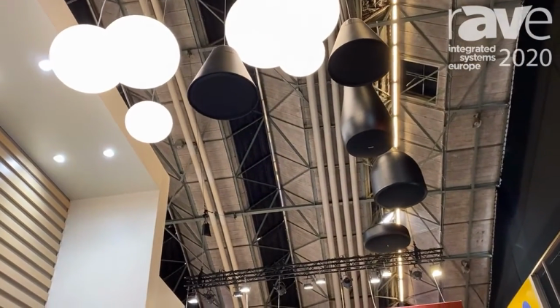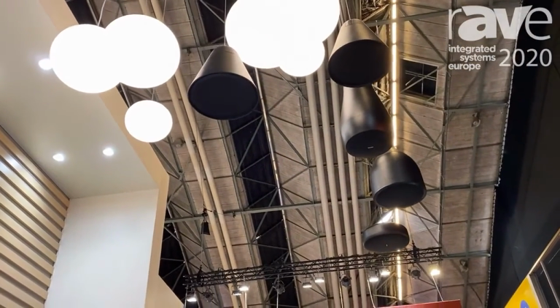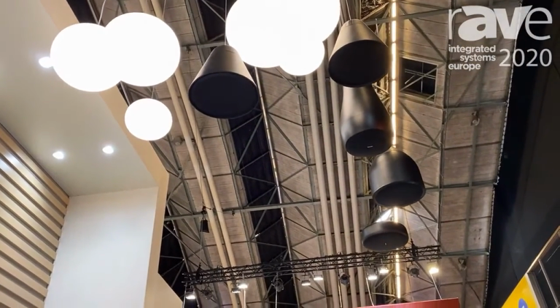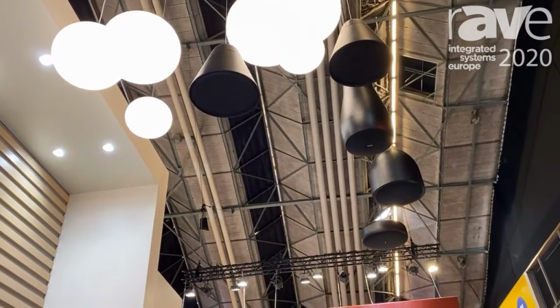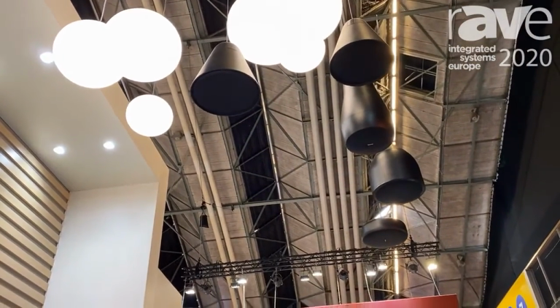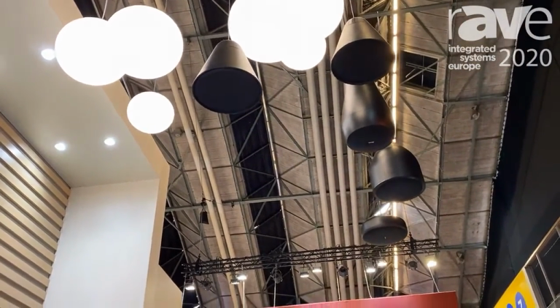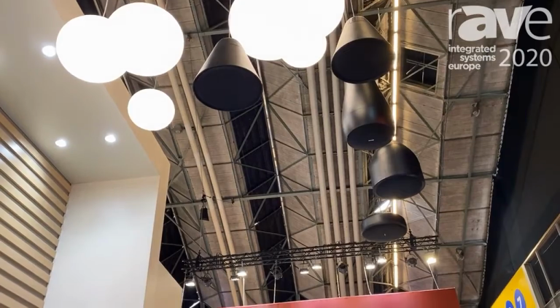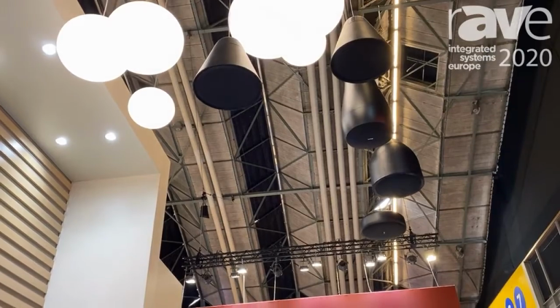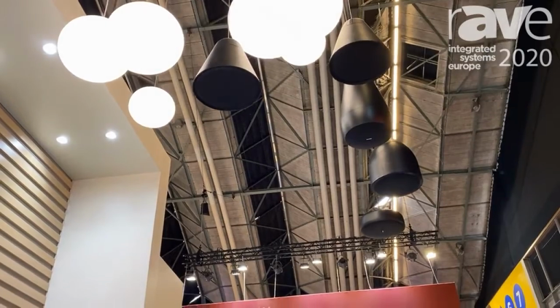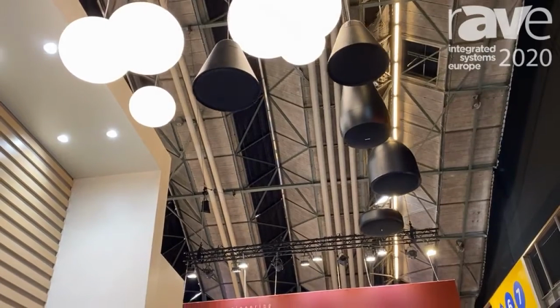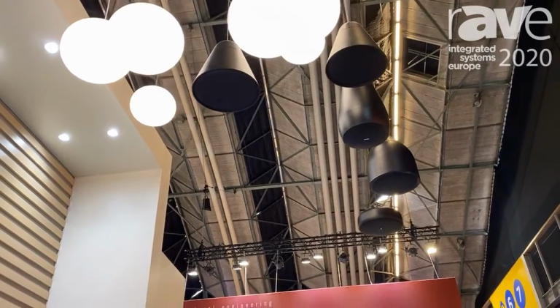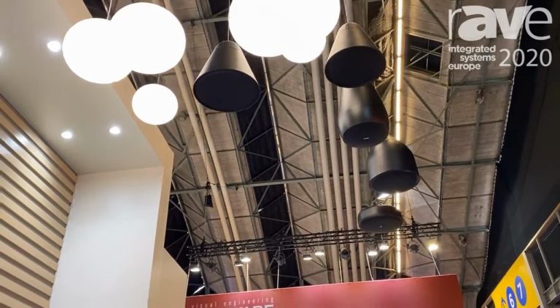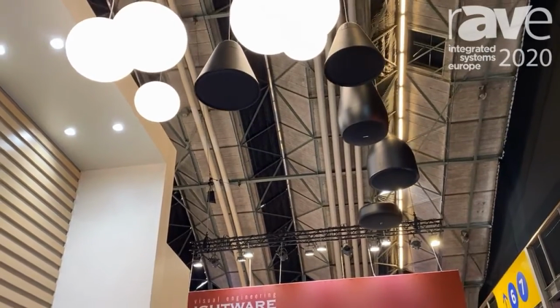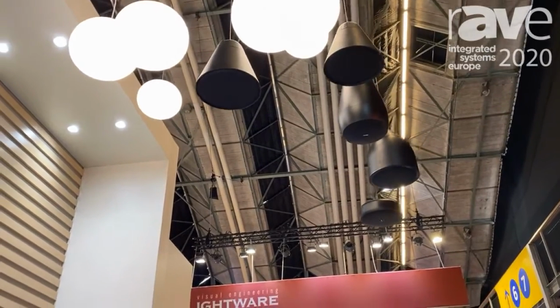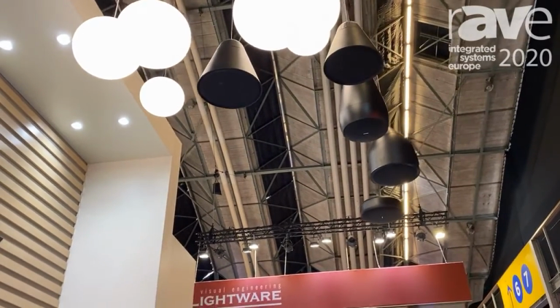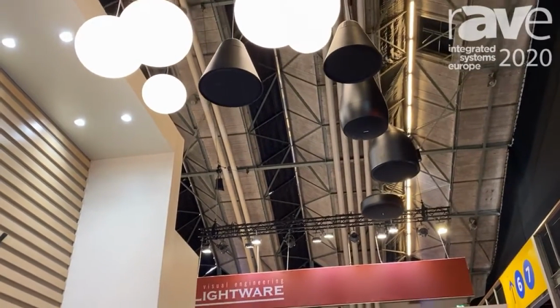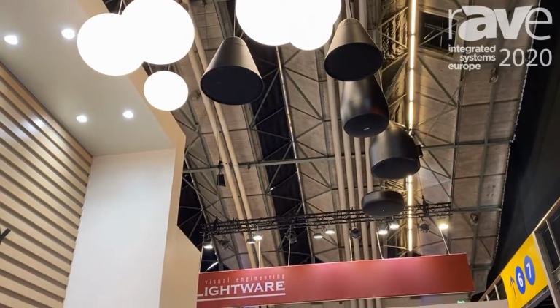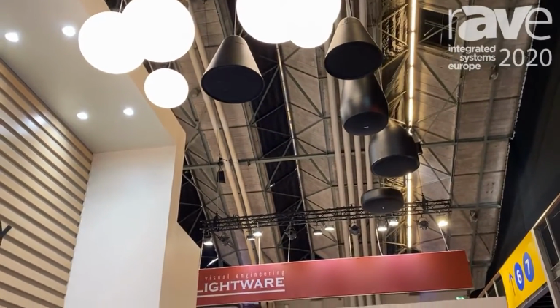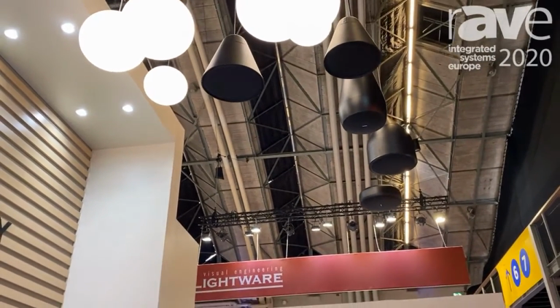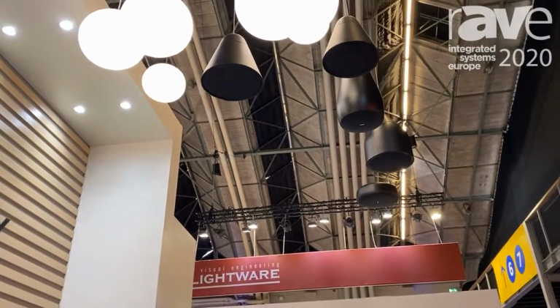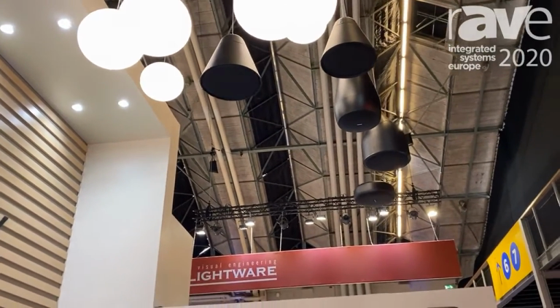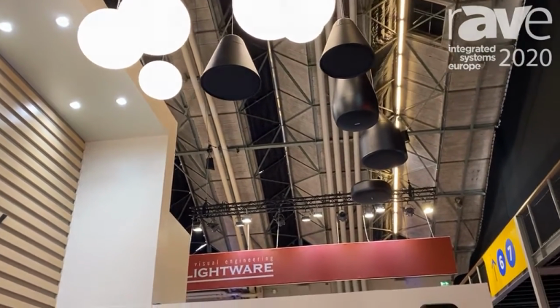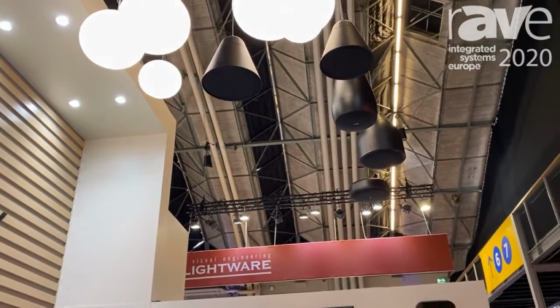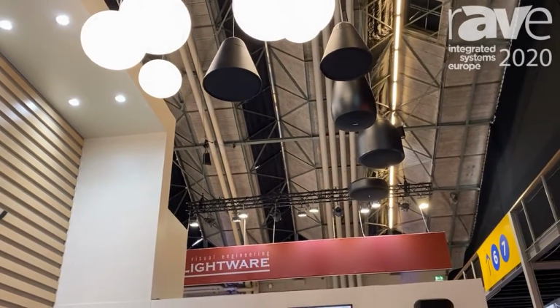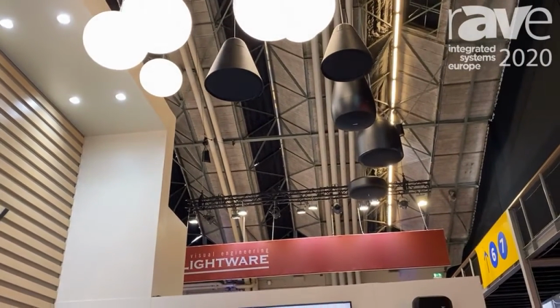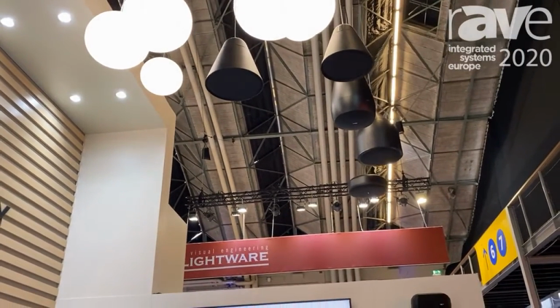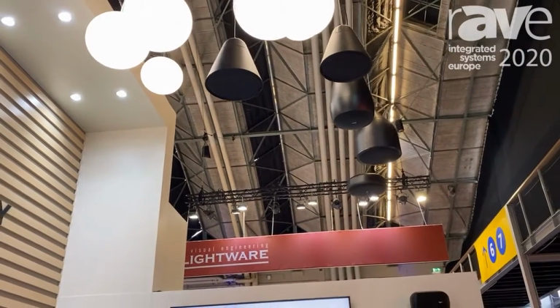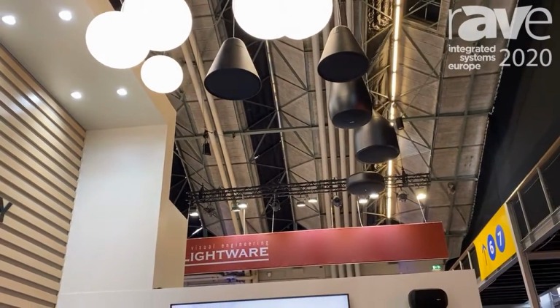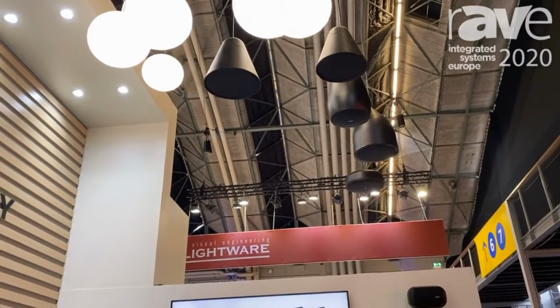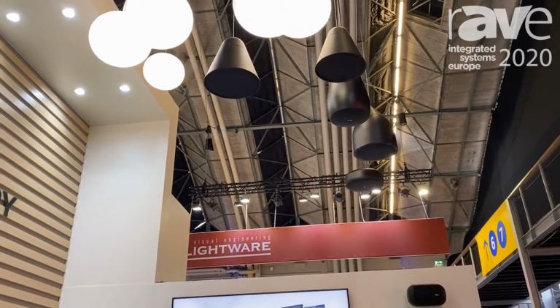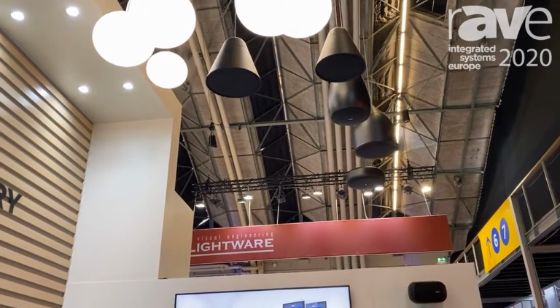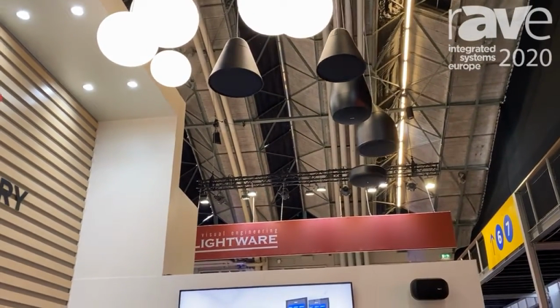We also have the P60DT, which is its big brother. It's a six and a half inch pendant speaker.